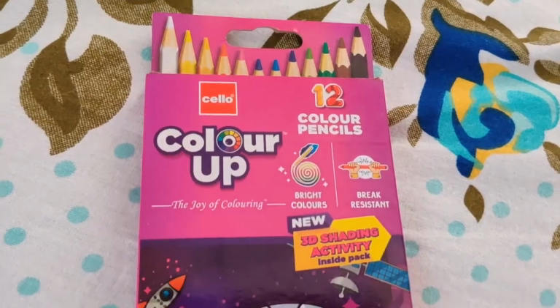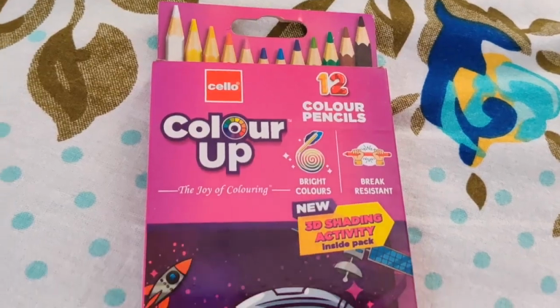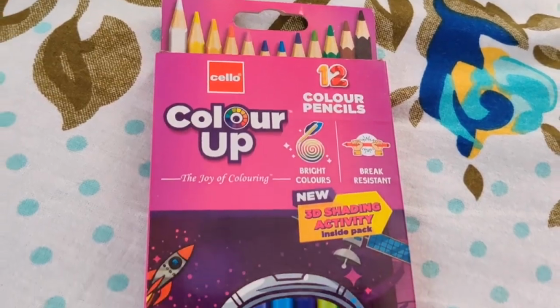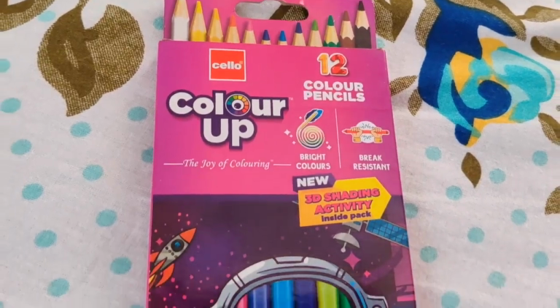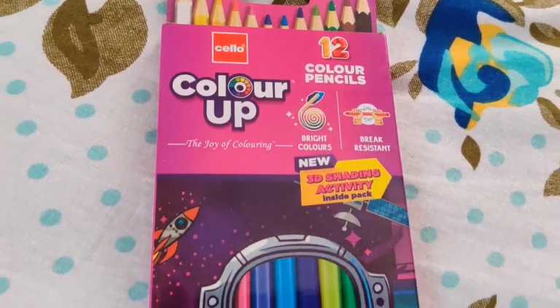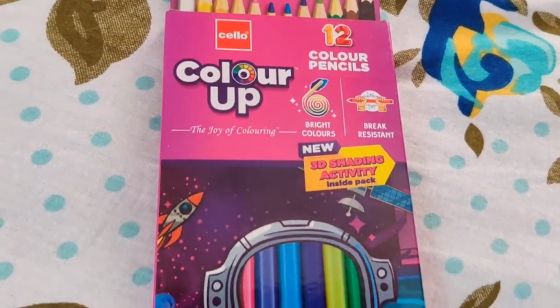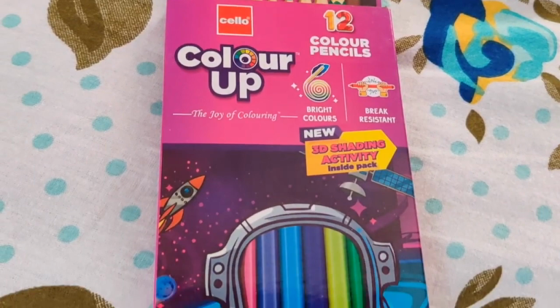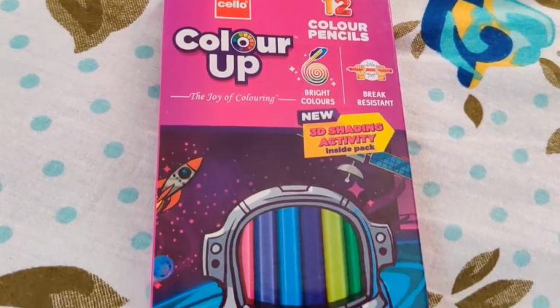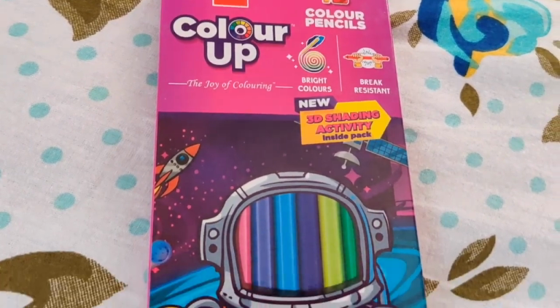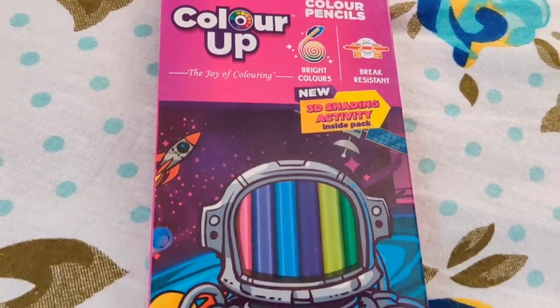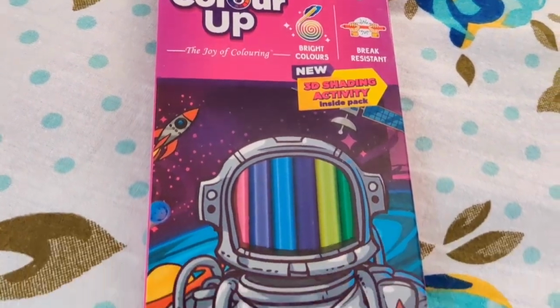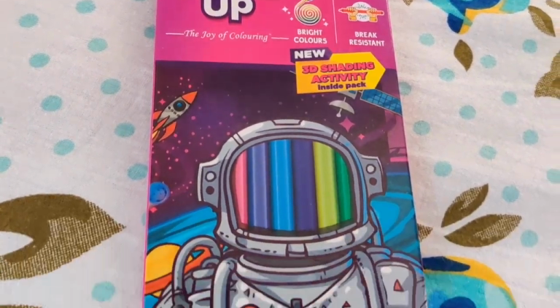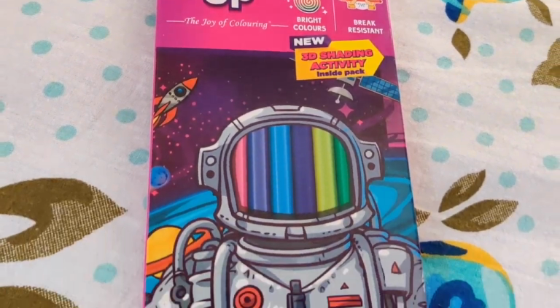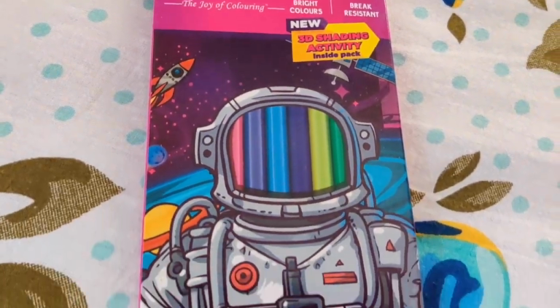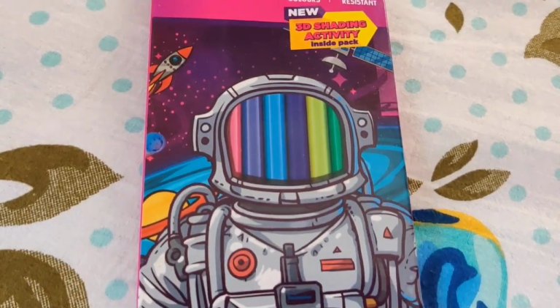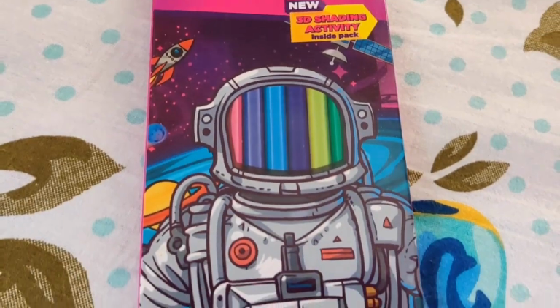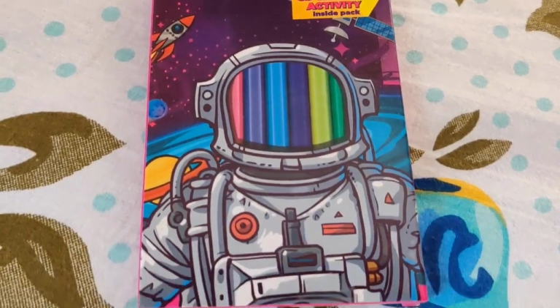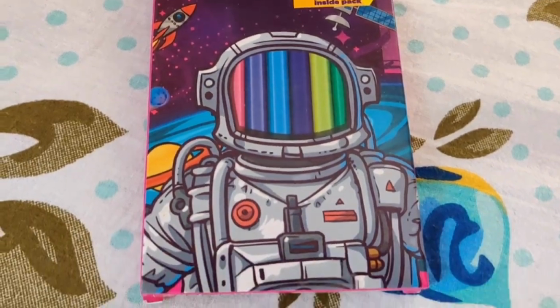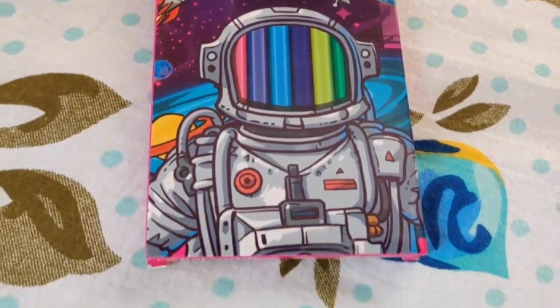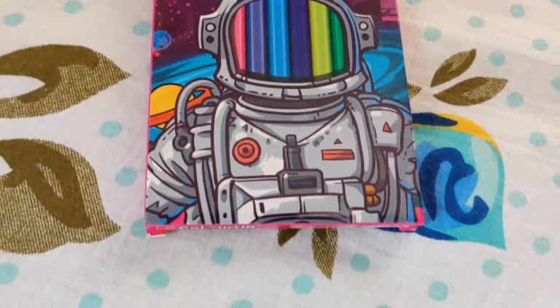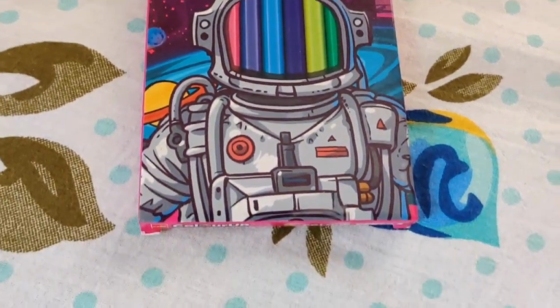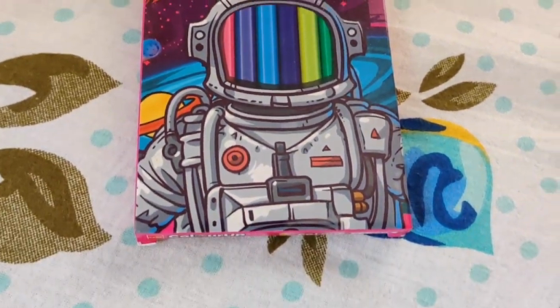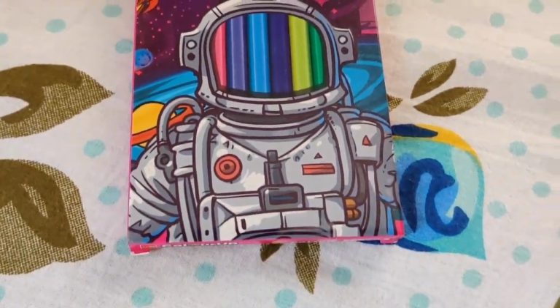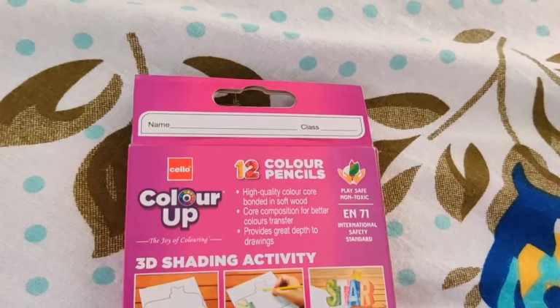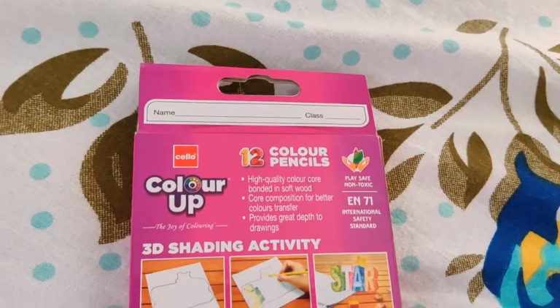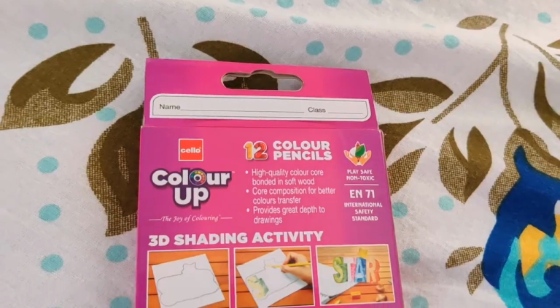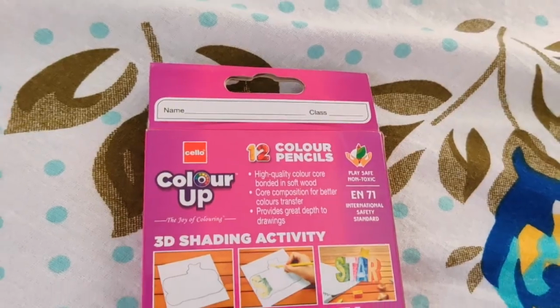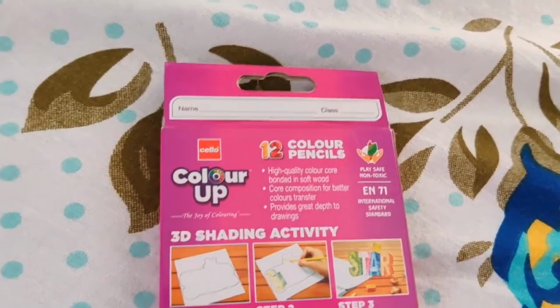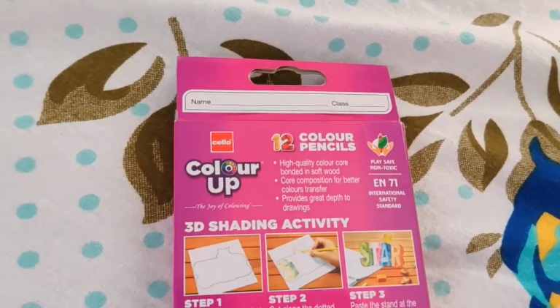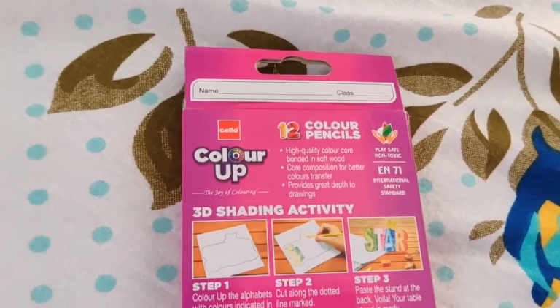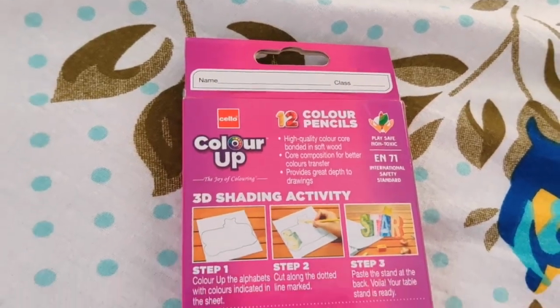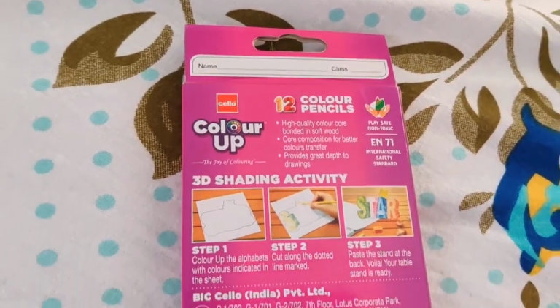Finally, there are Cello Color Pop color pencils — they are good for beginners like me.